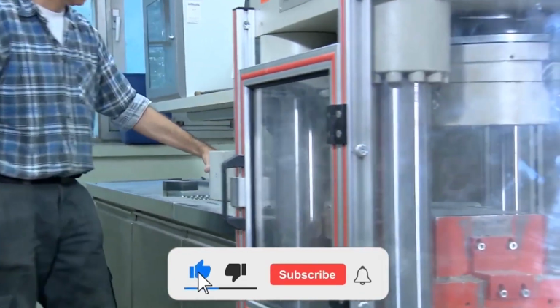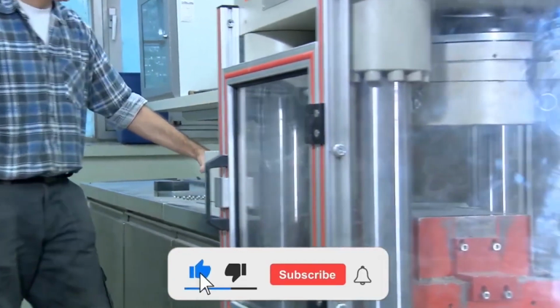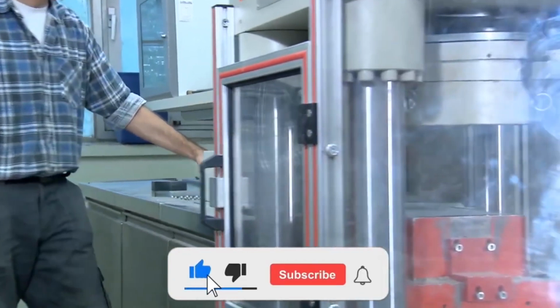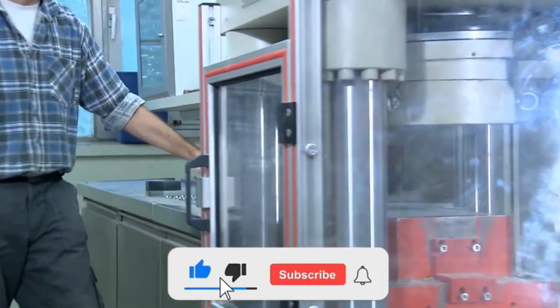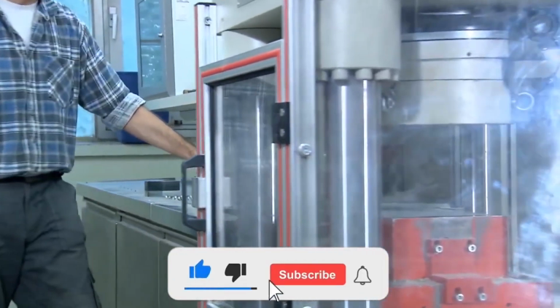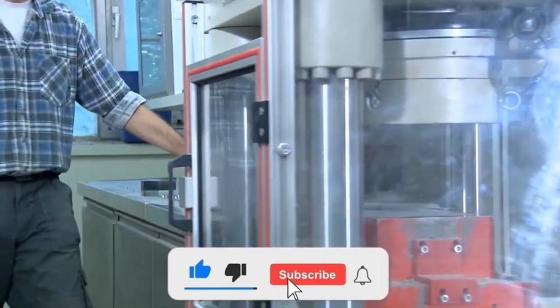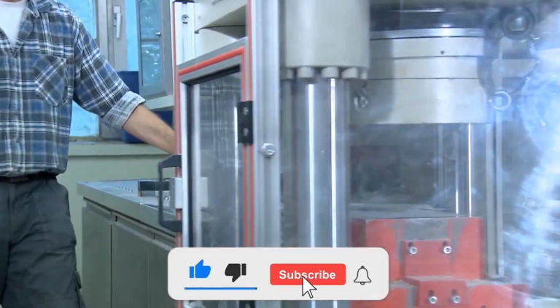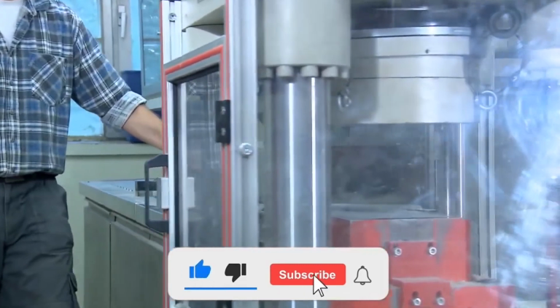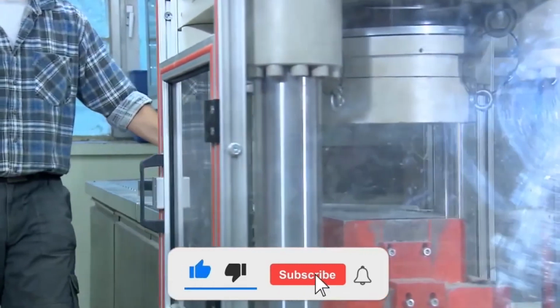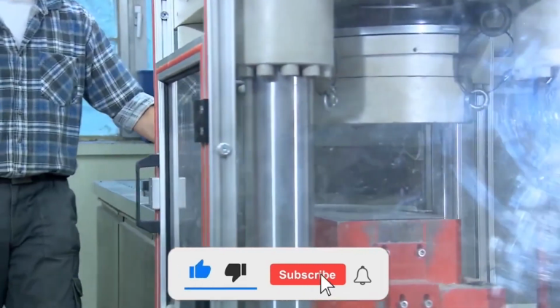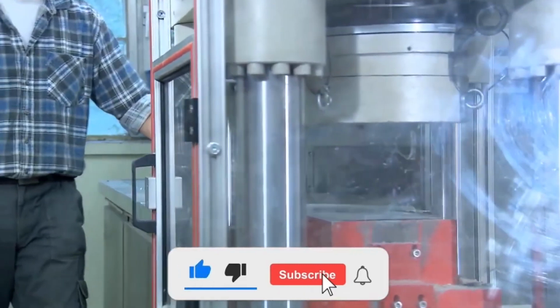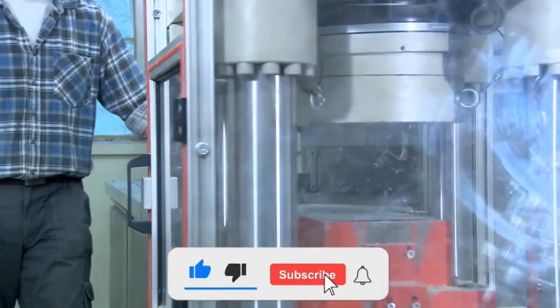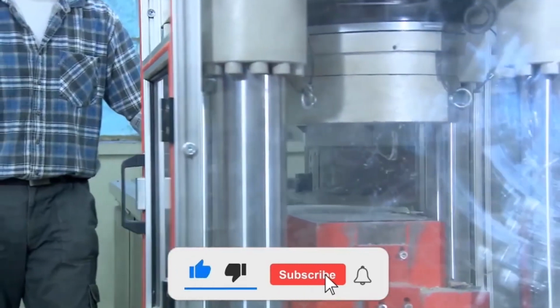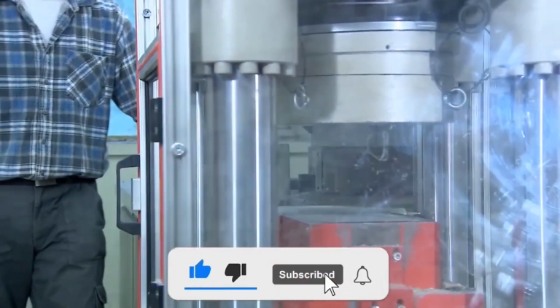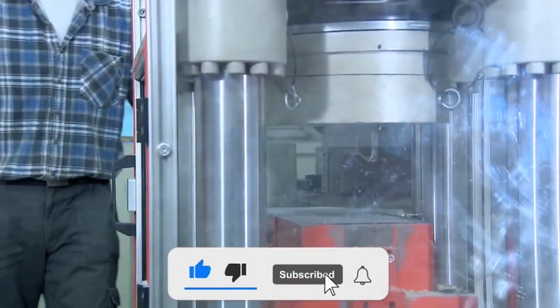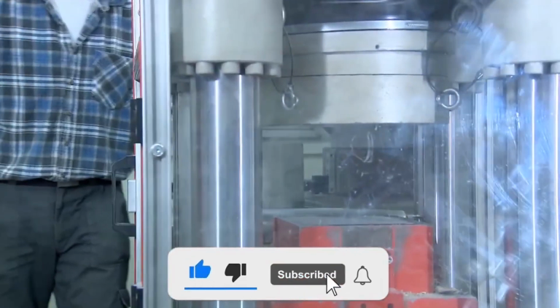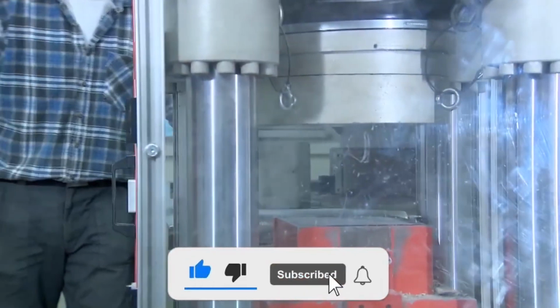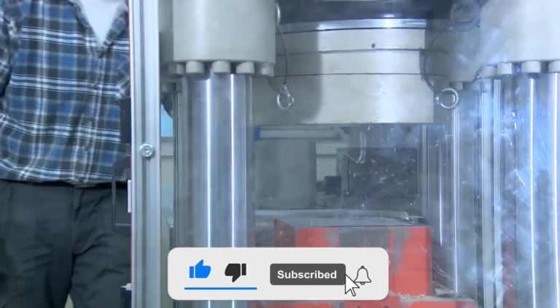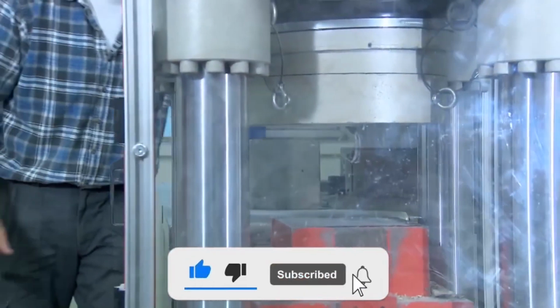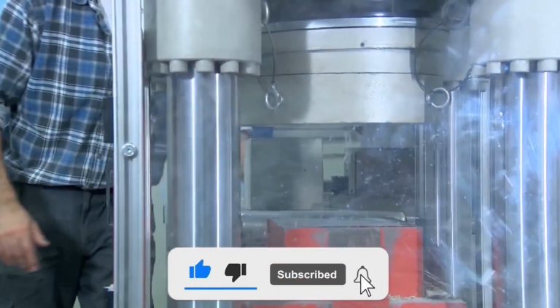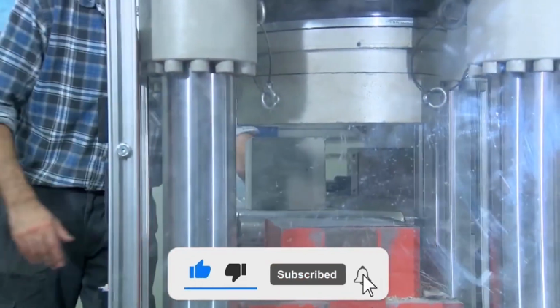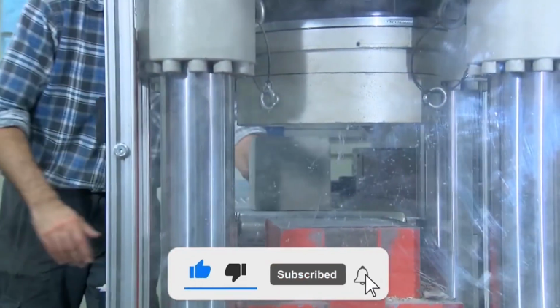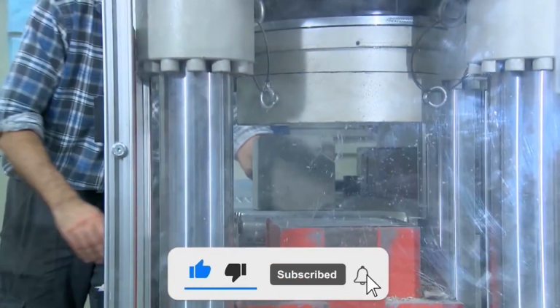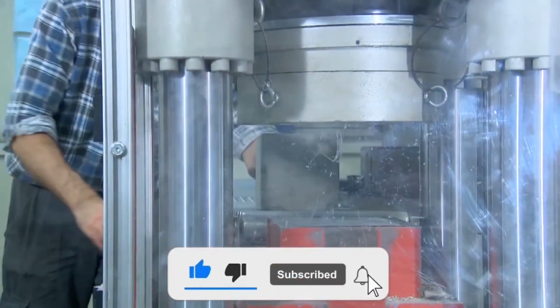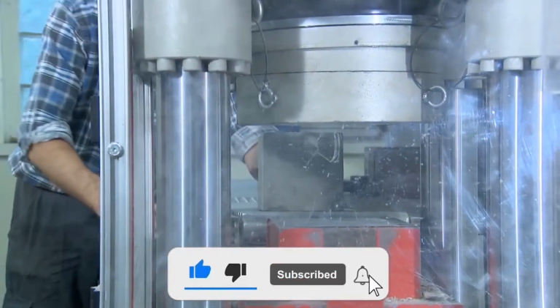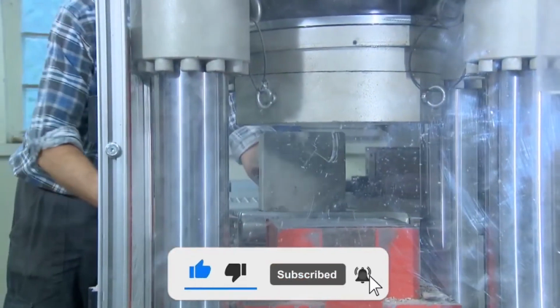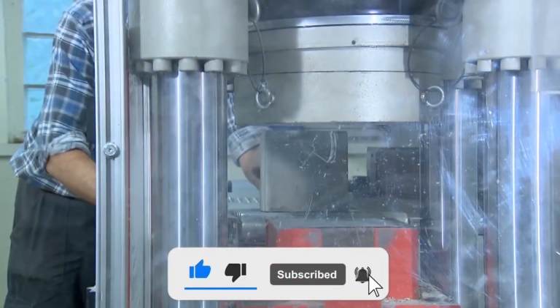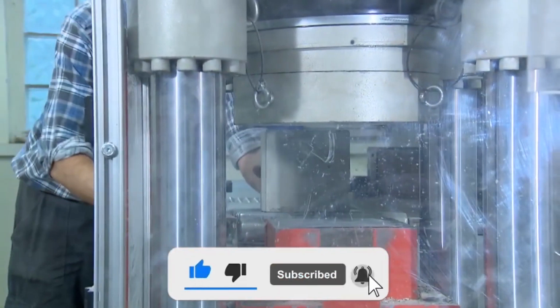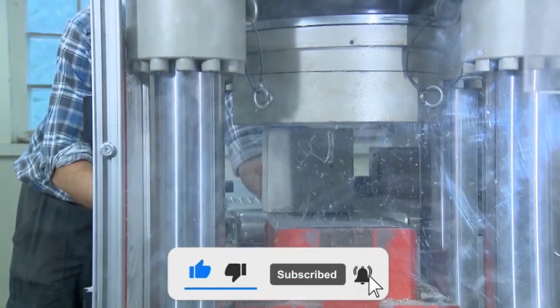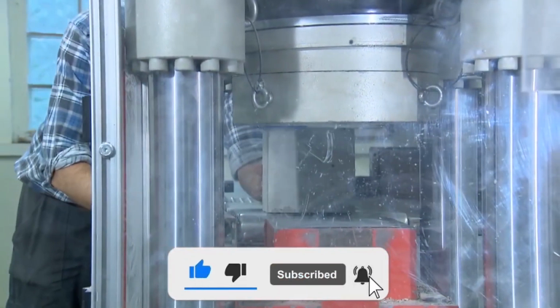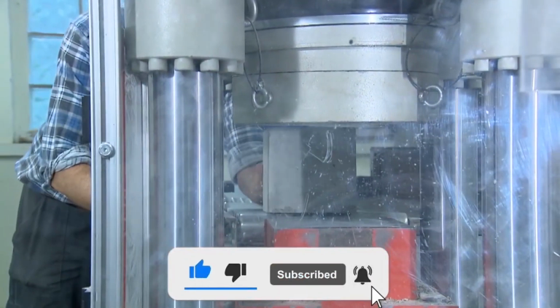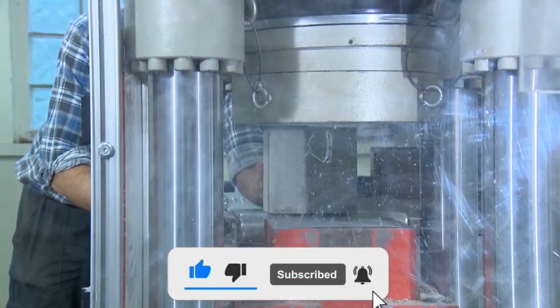If you enjoyed this behind-the-scenes look, consider liking and subscribing for more similar content.